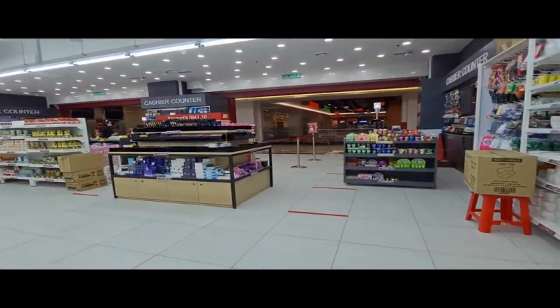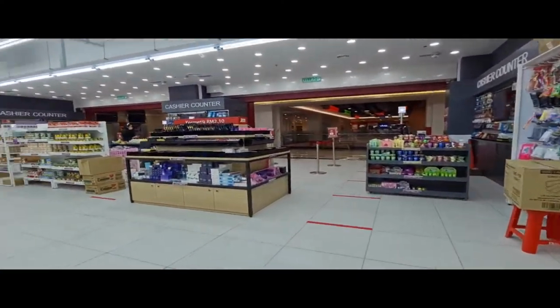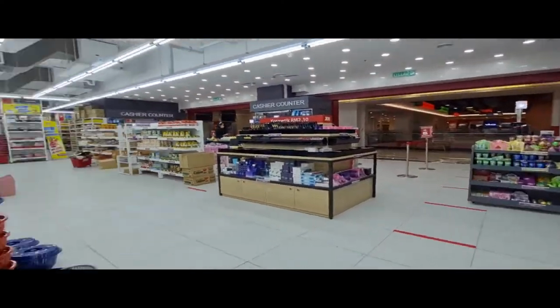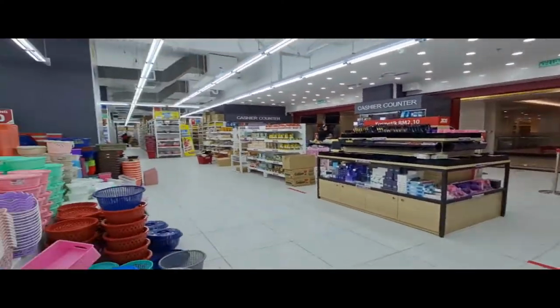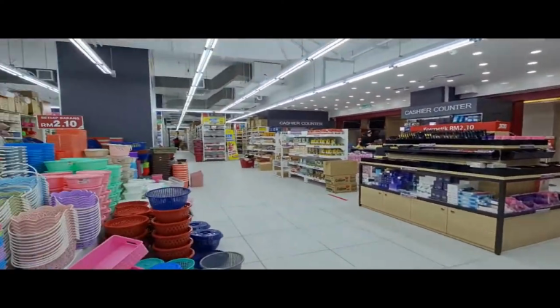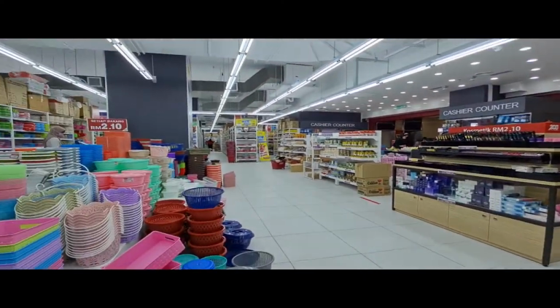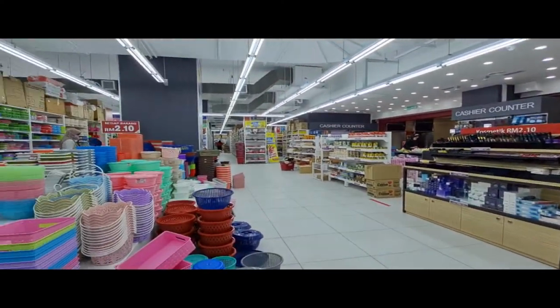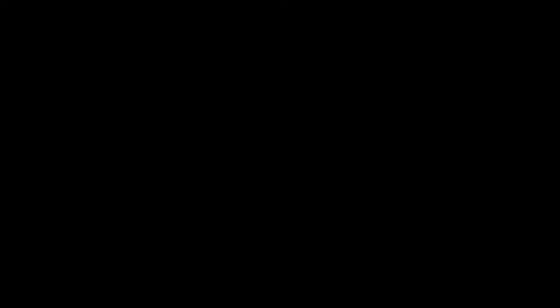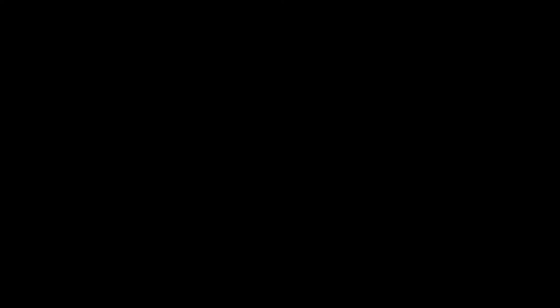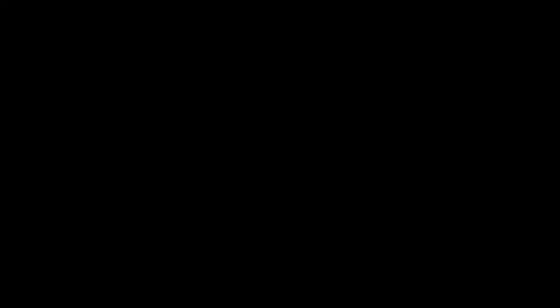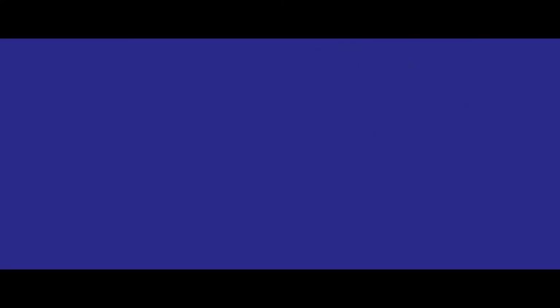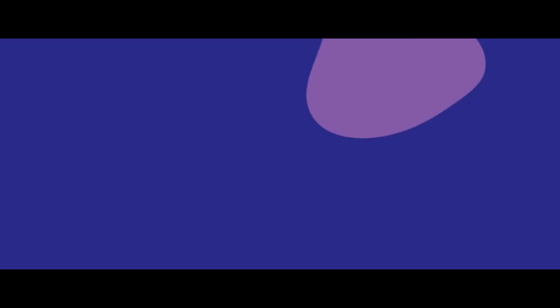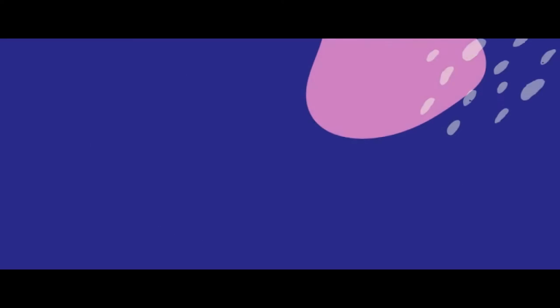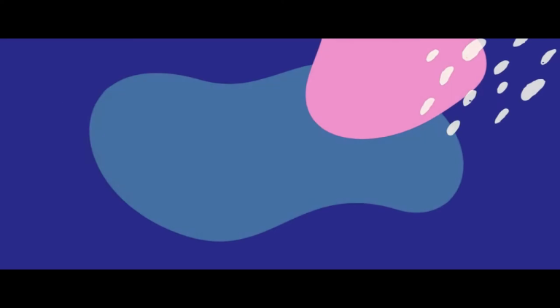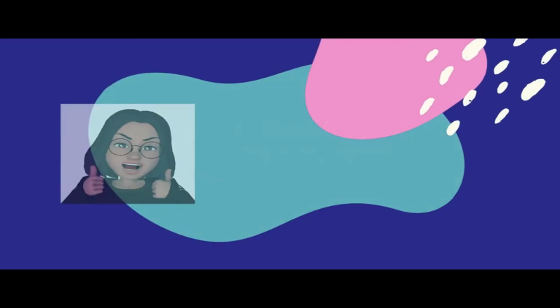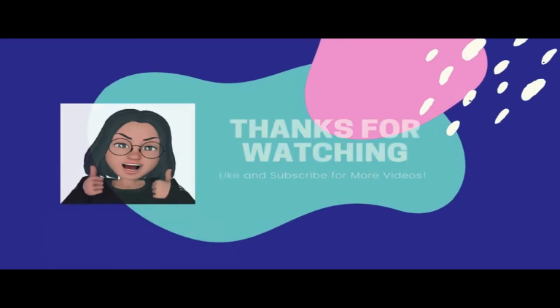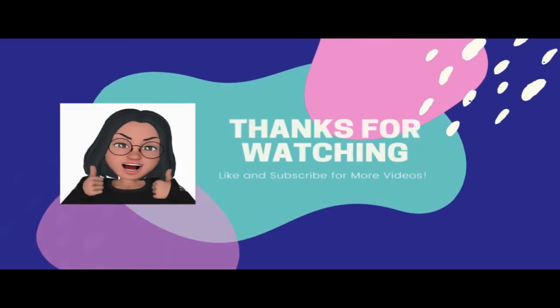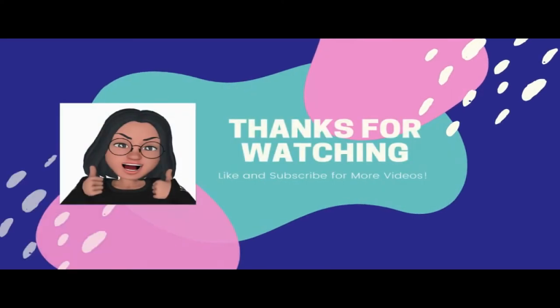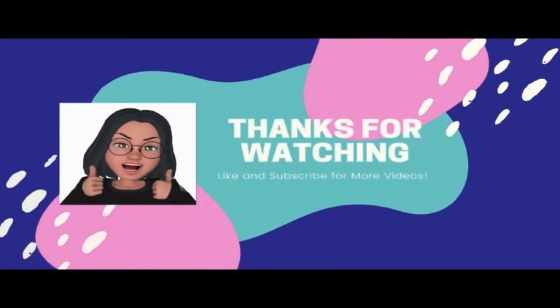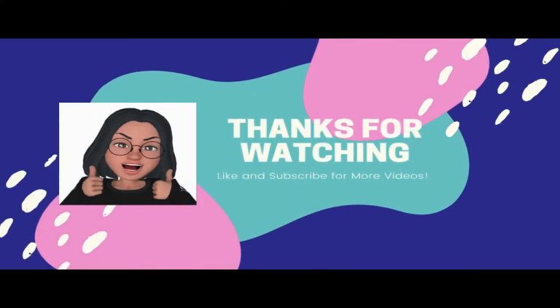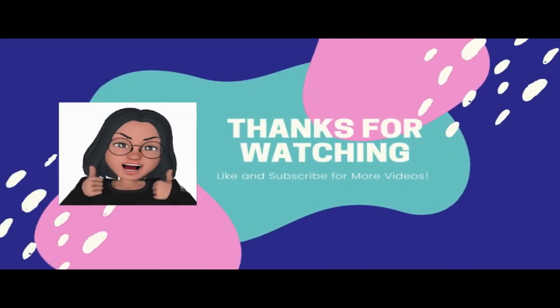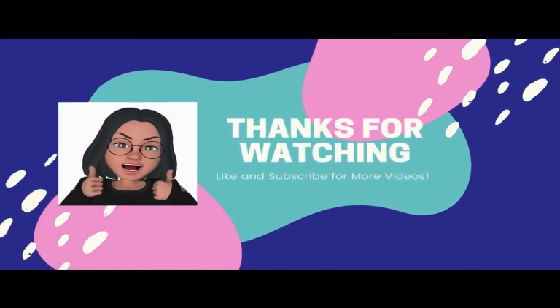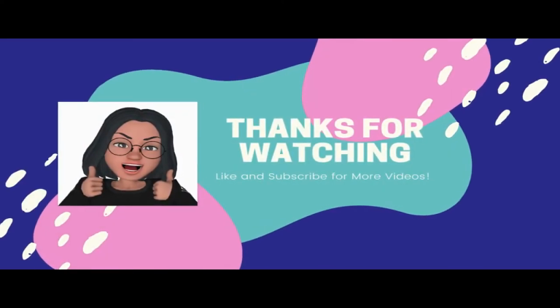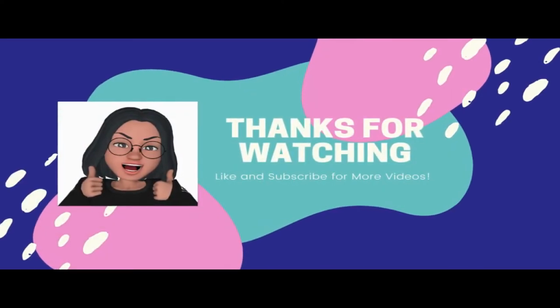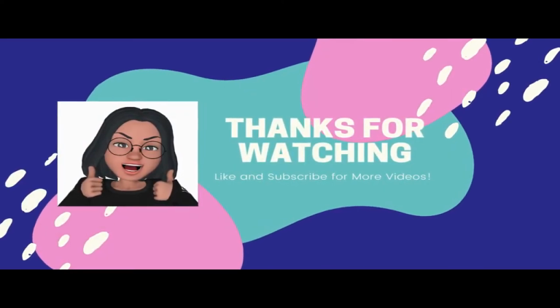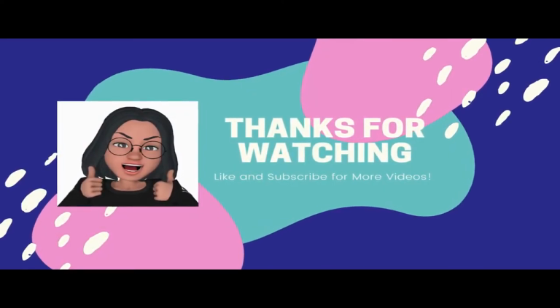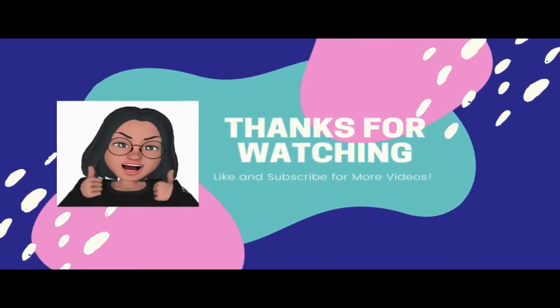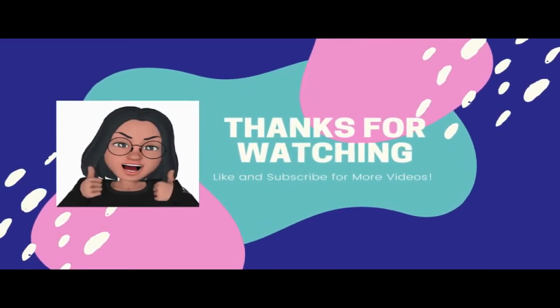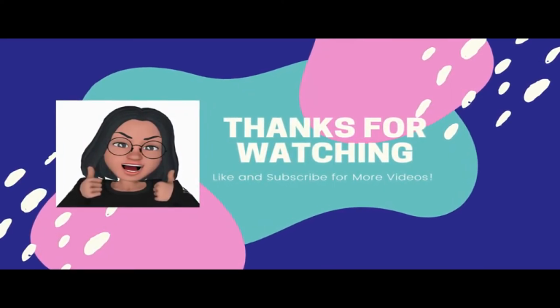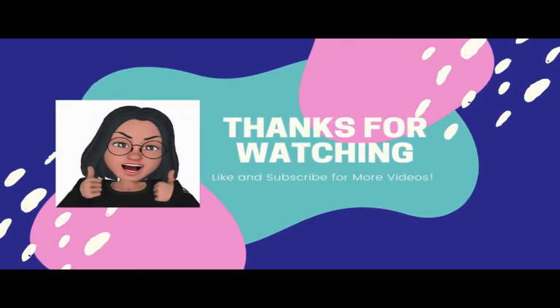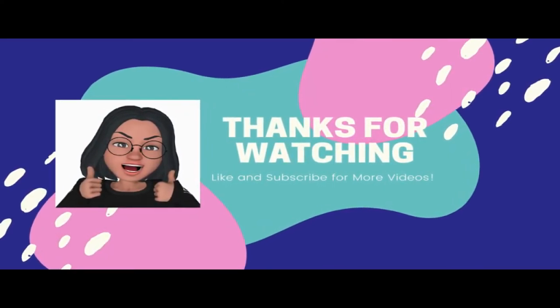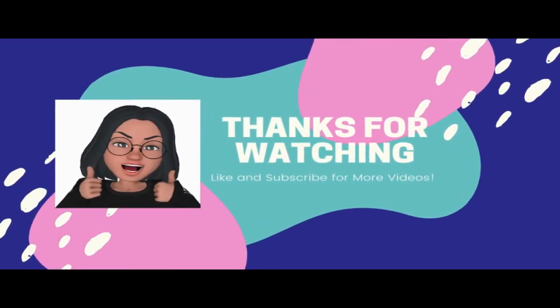And that's it for this video. If you enjoyed it, please like and subscribe. I will see you guys later. Bye!